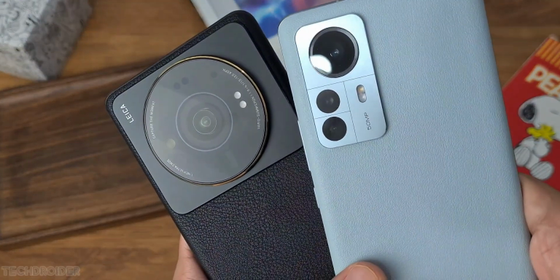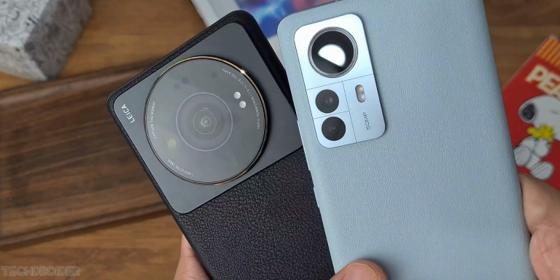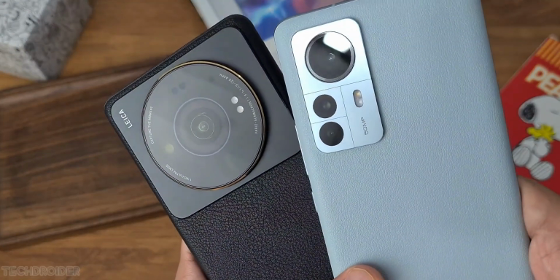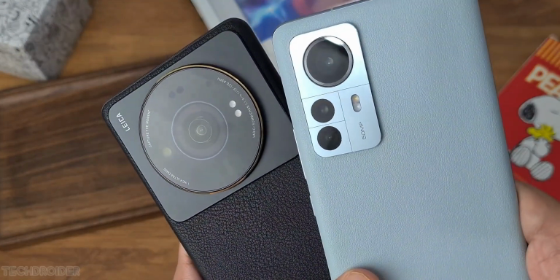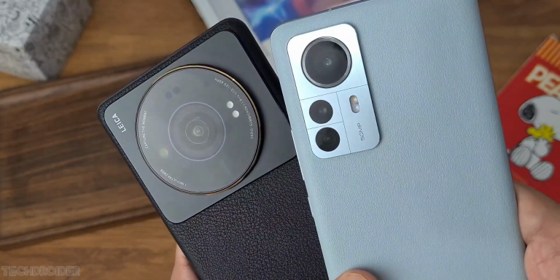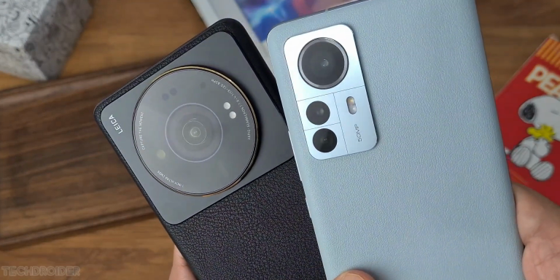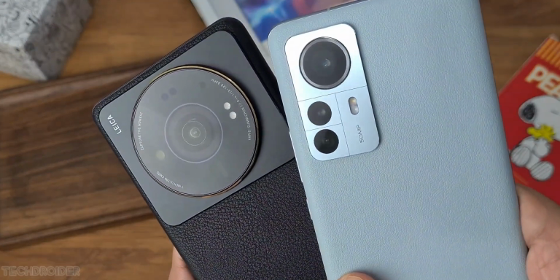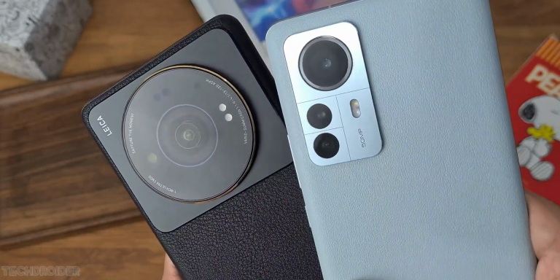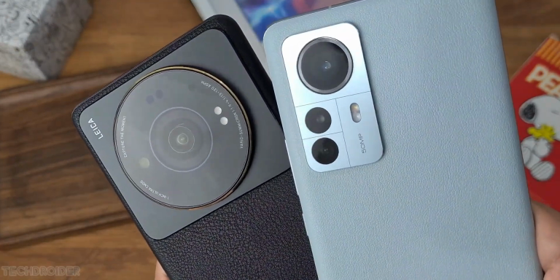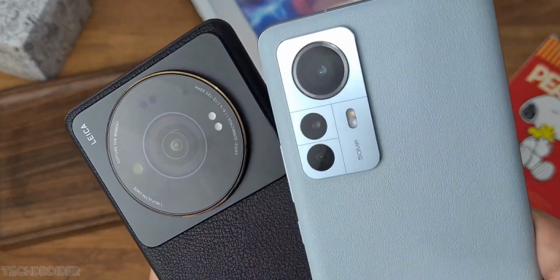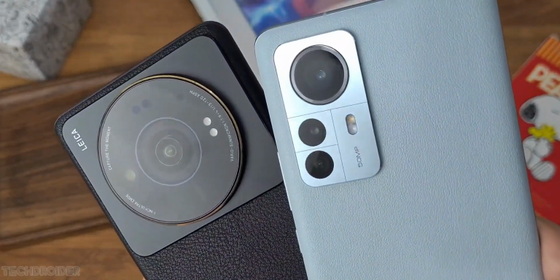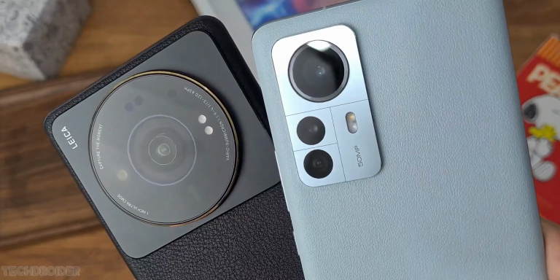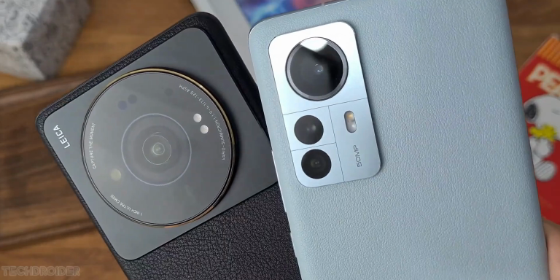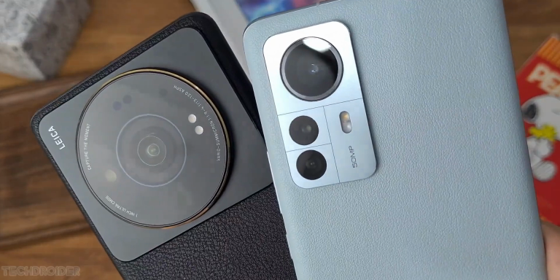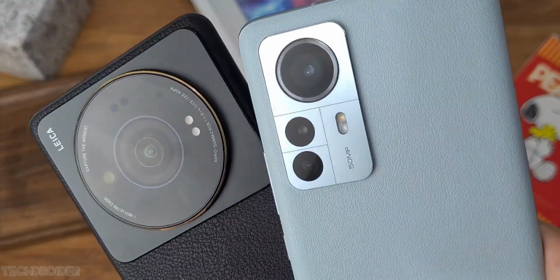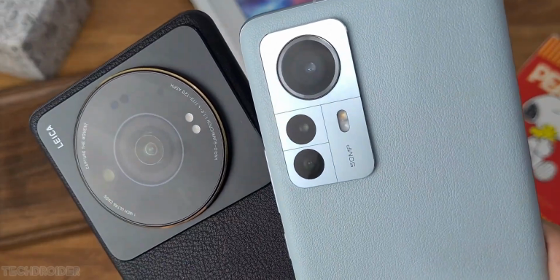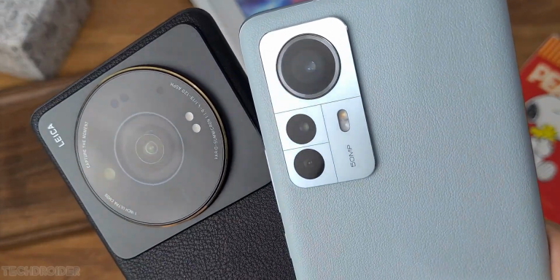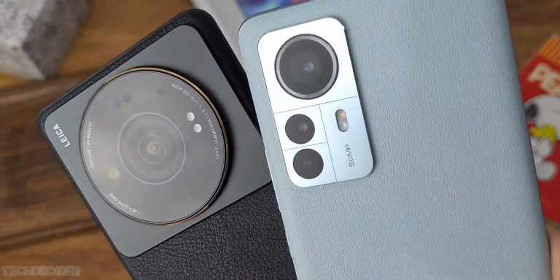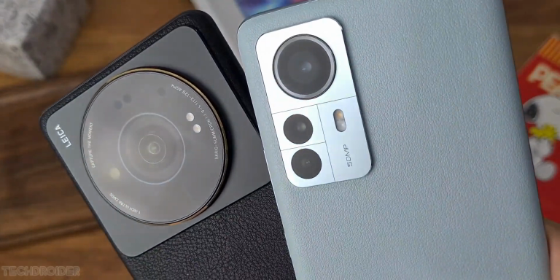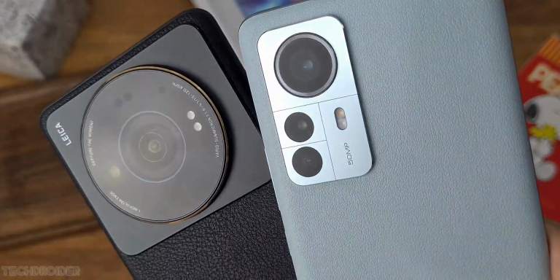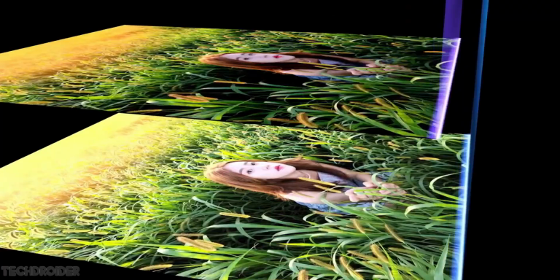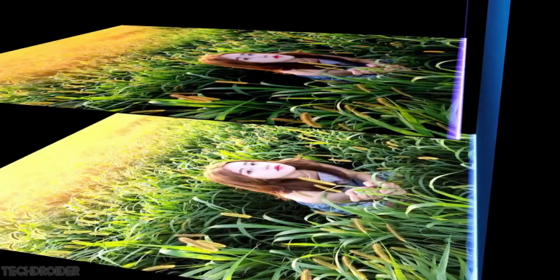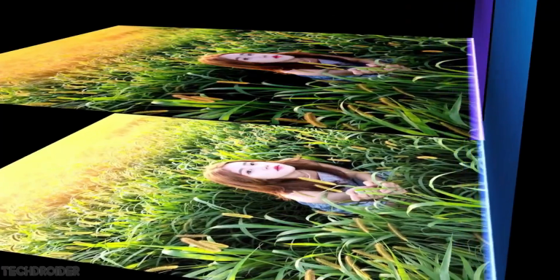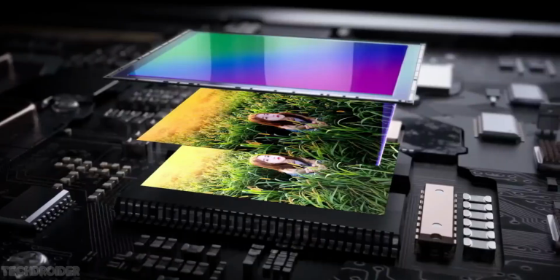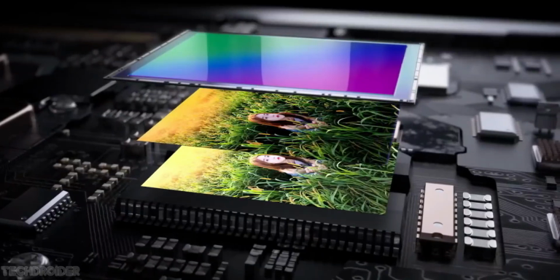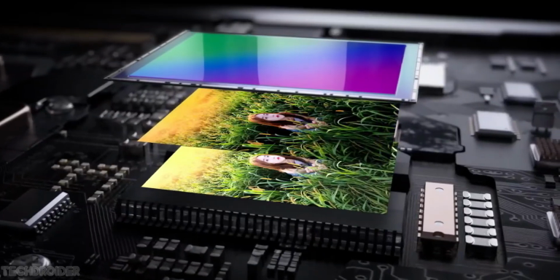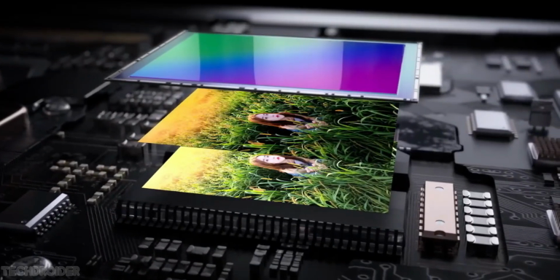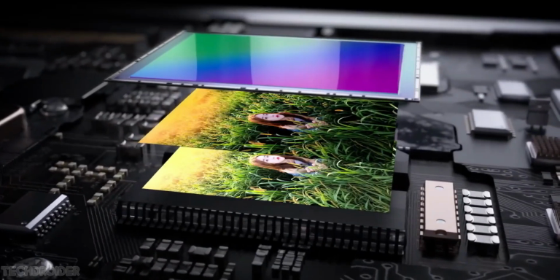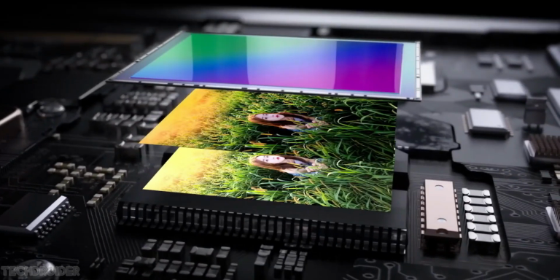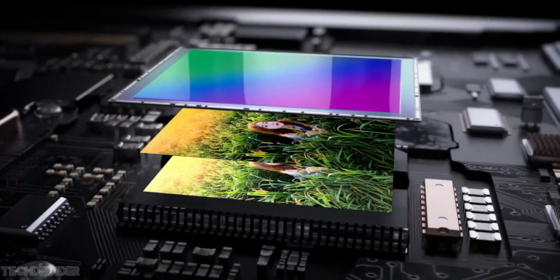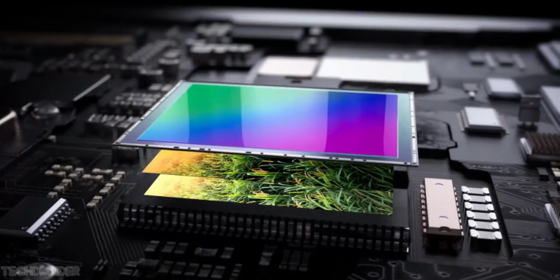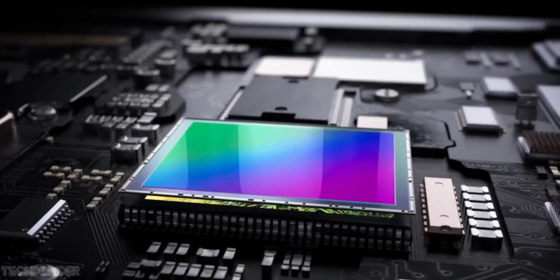So get ready and start saving, because the best camera flagship is coming soon and will surely be expensive.